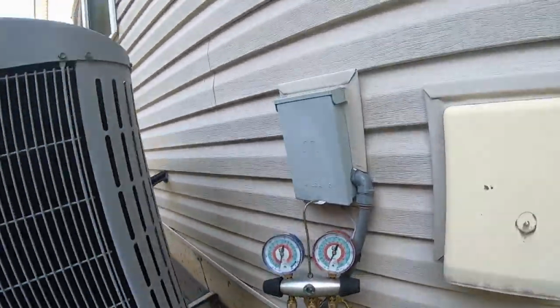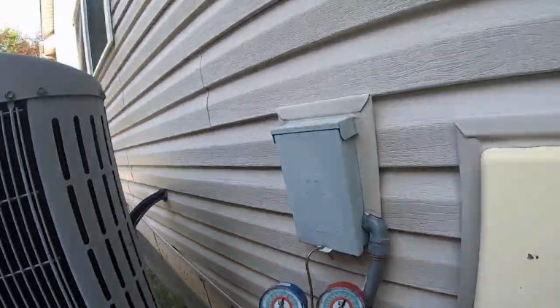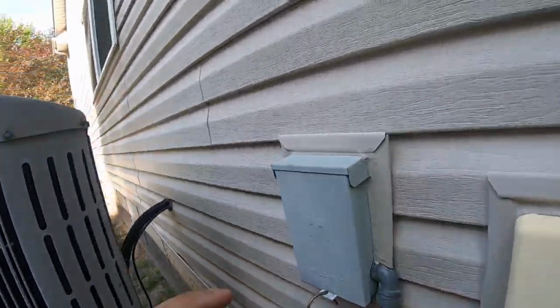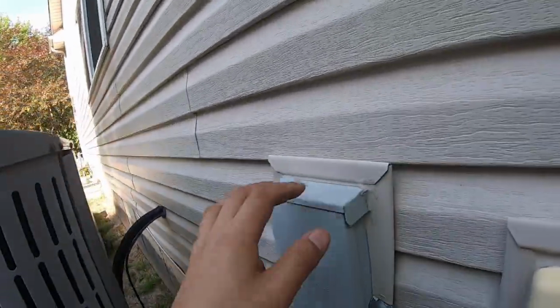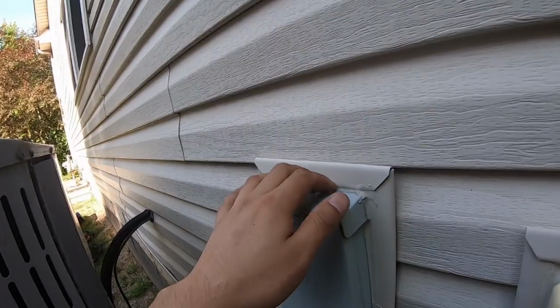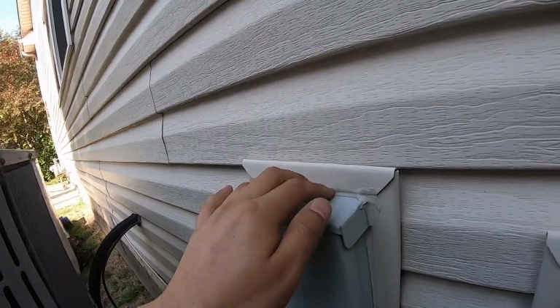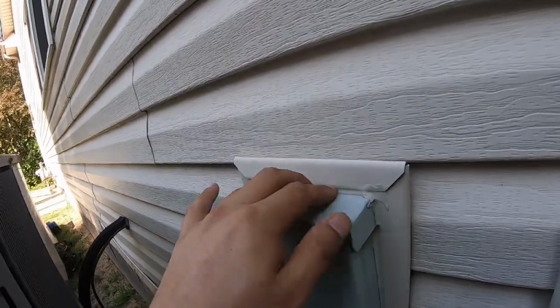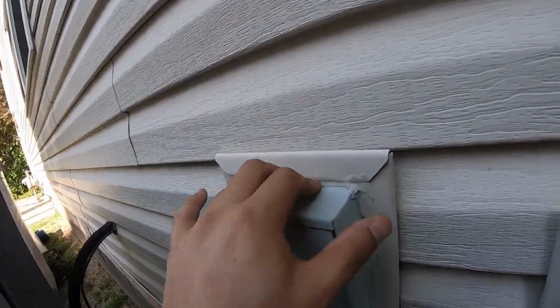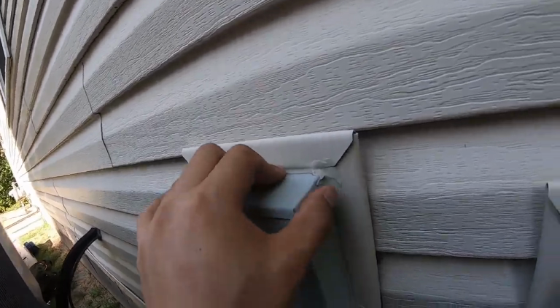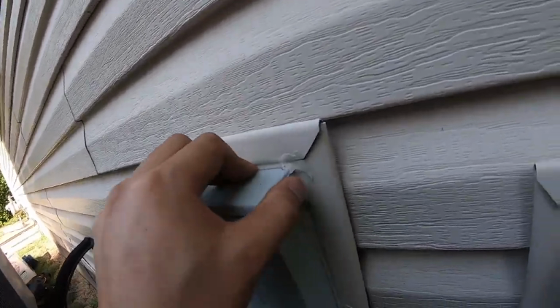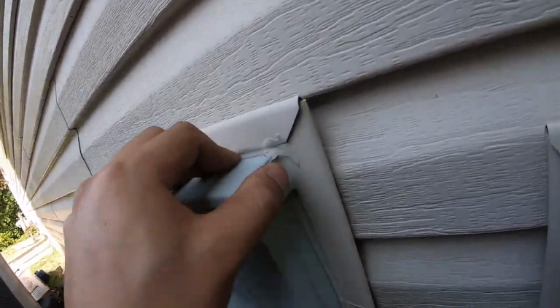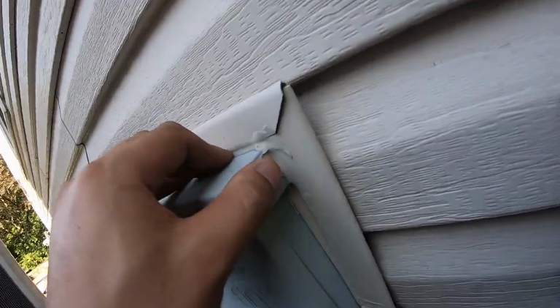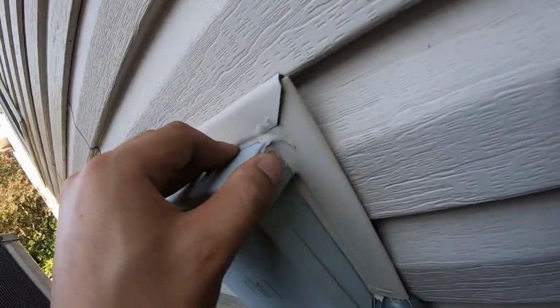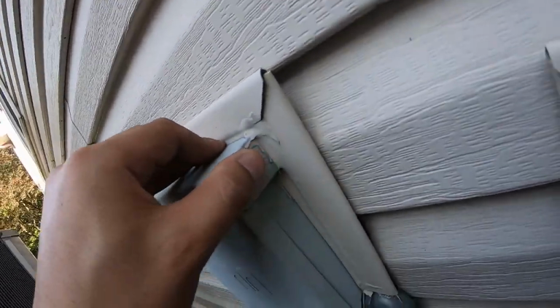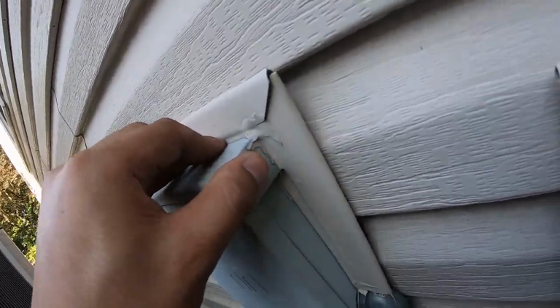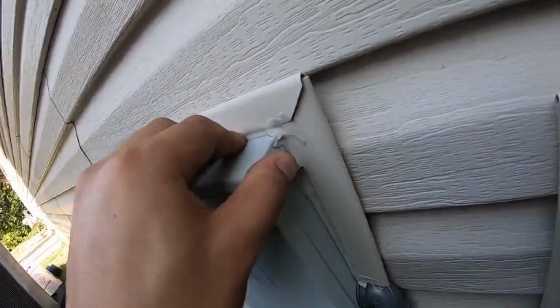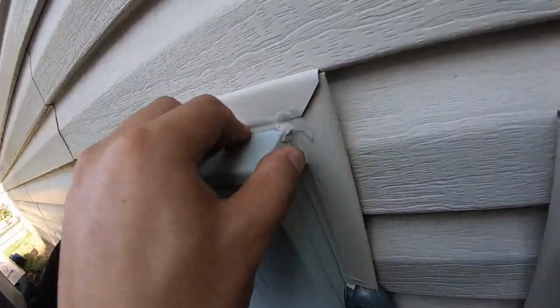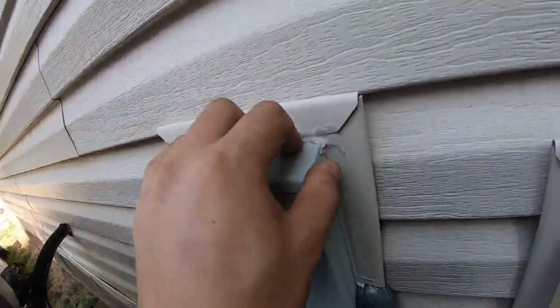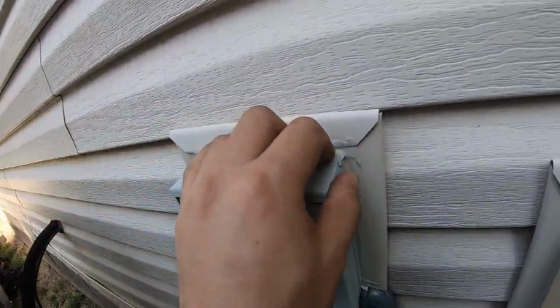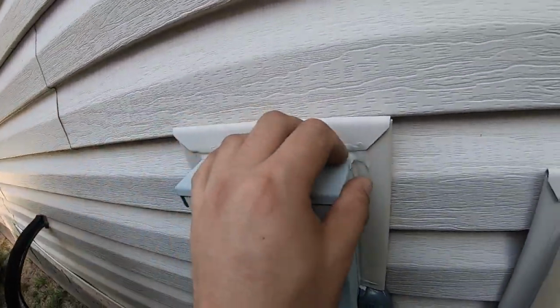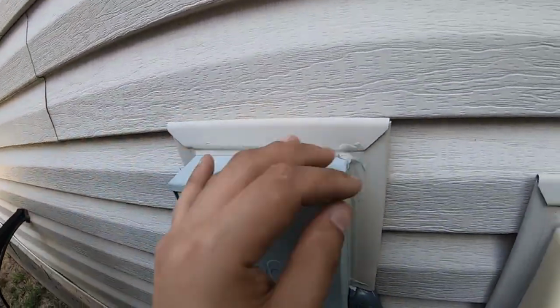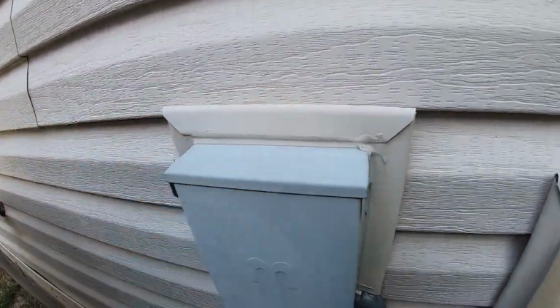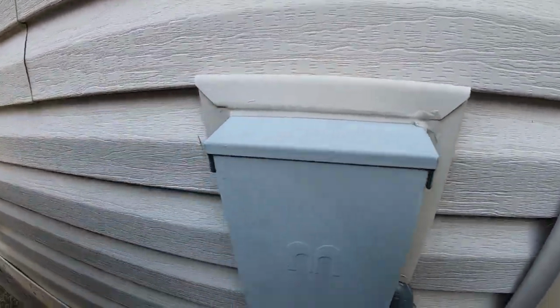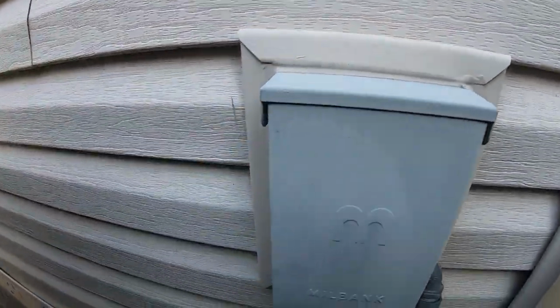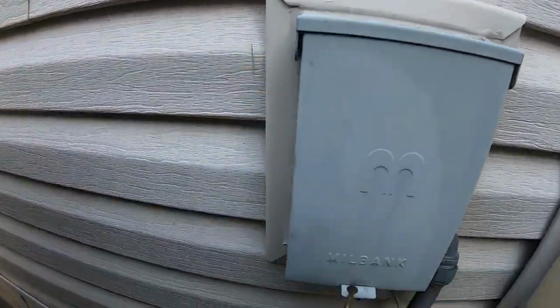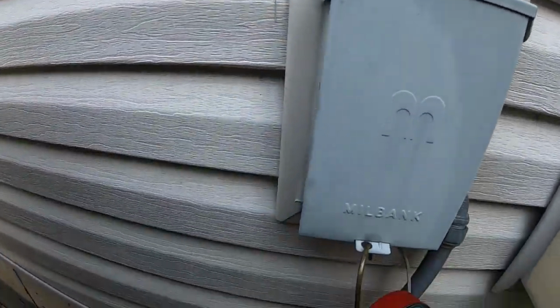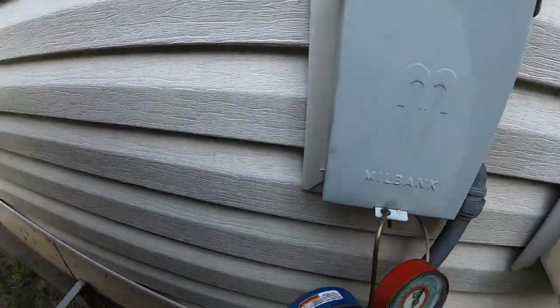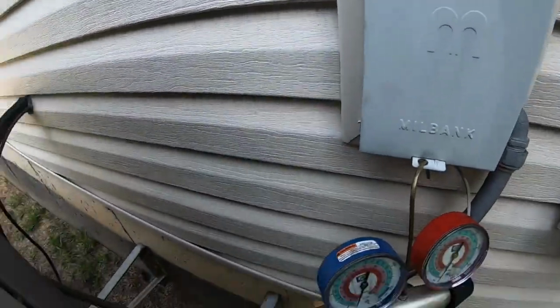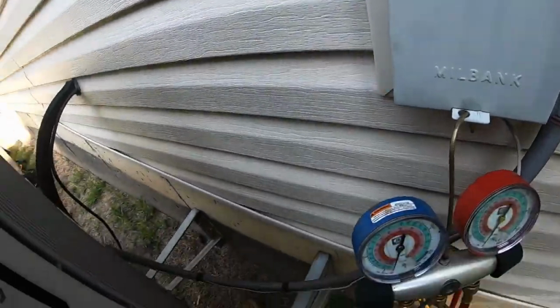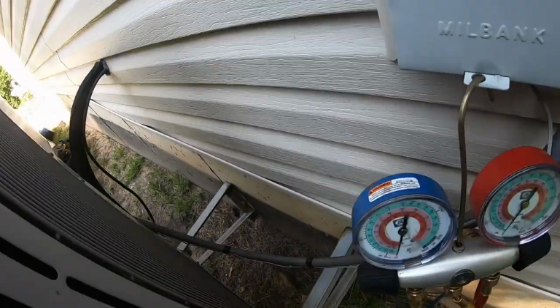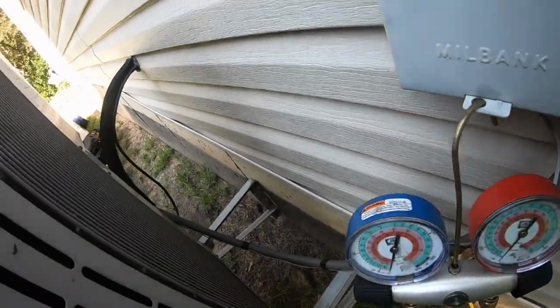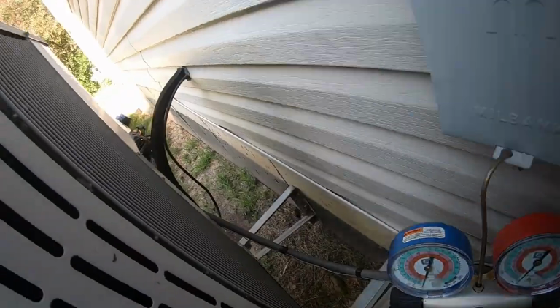I was going to change this but I don't know if I can — it might be glued in there. We'll see.